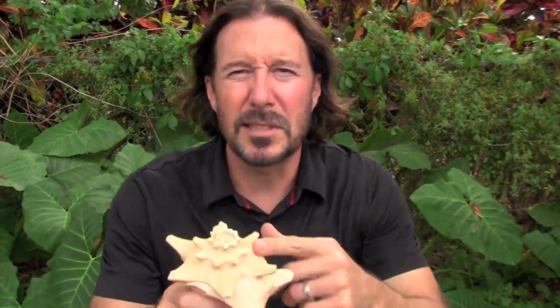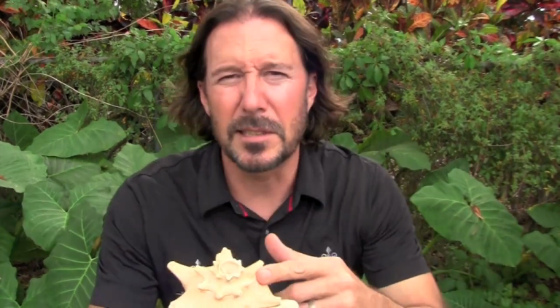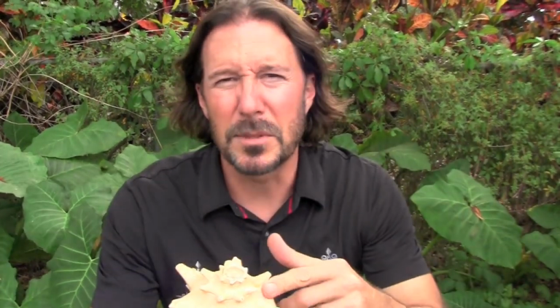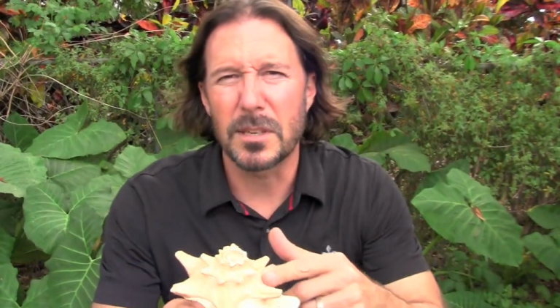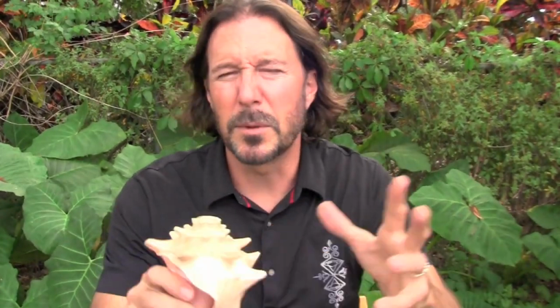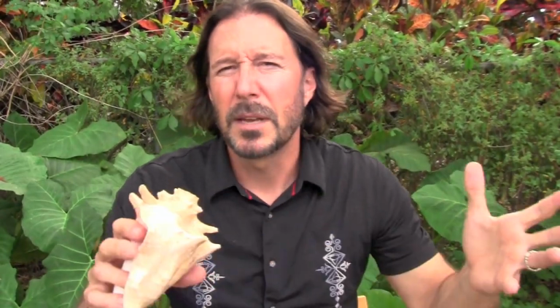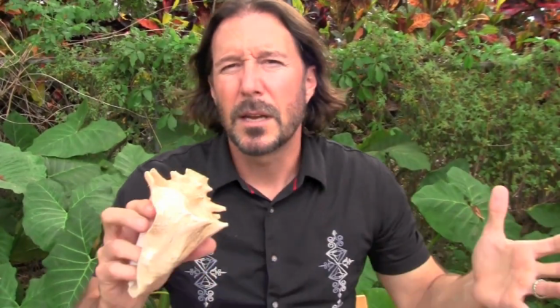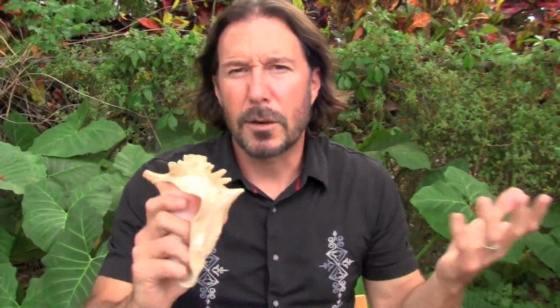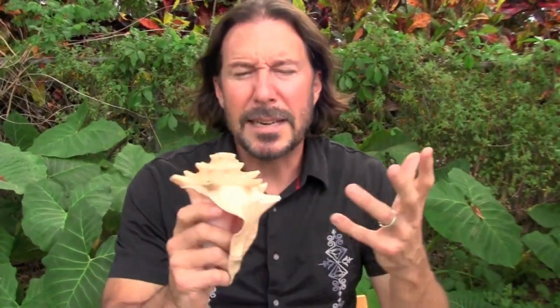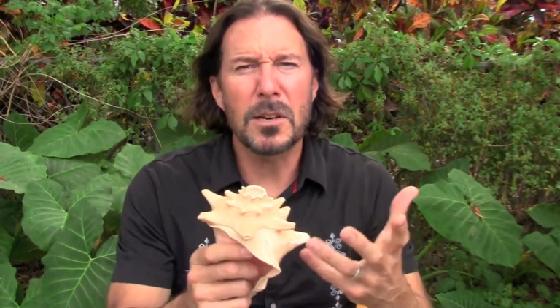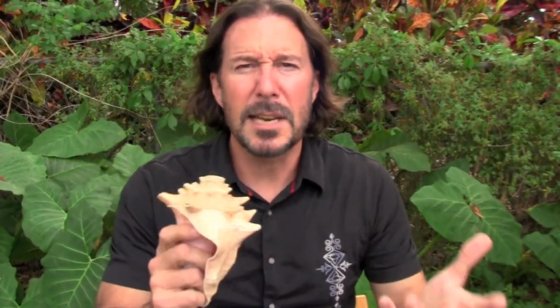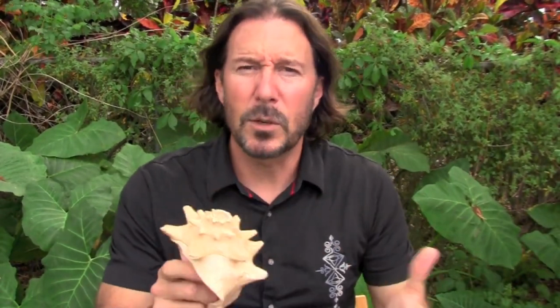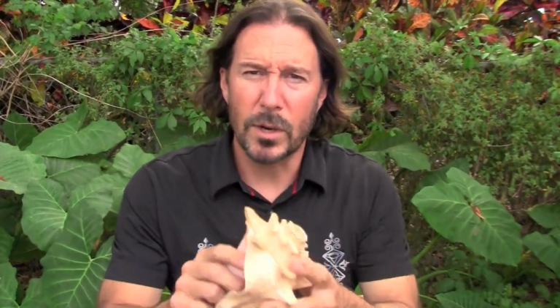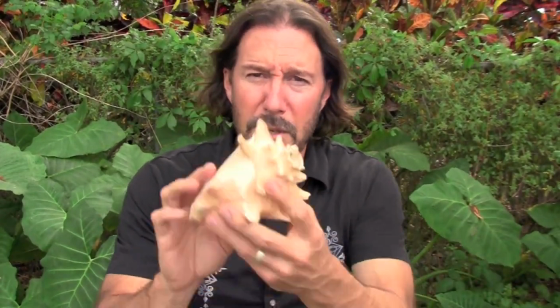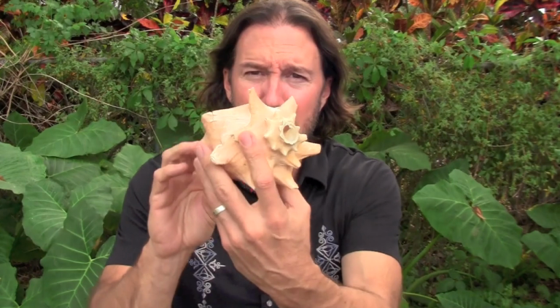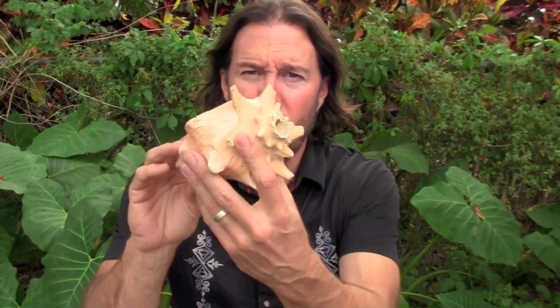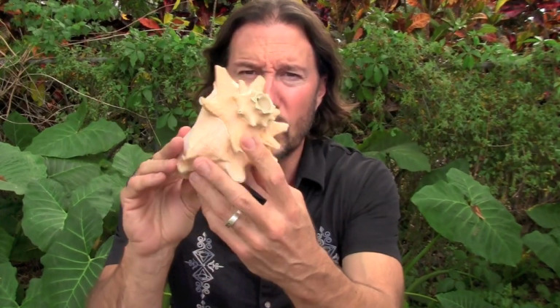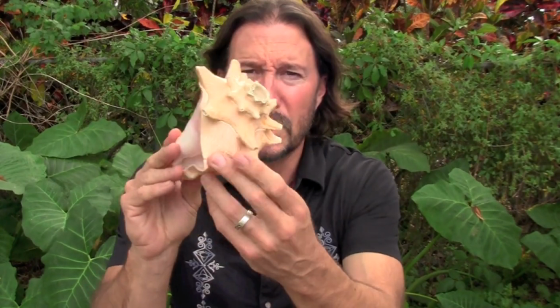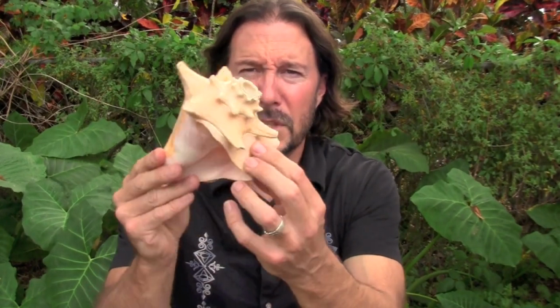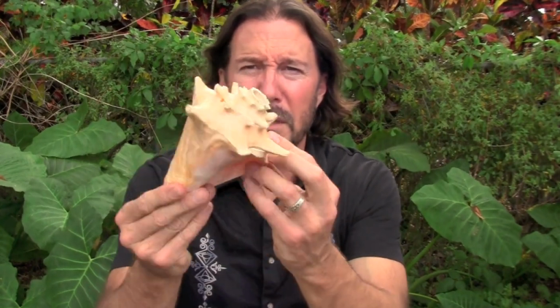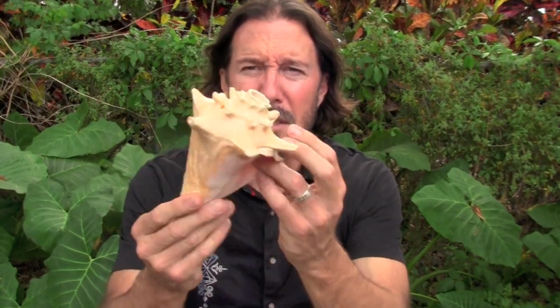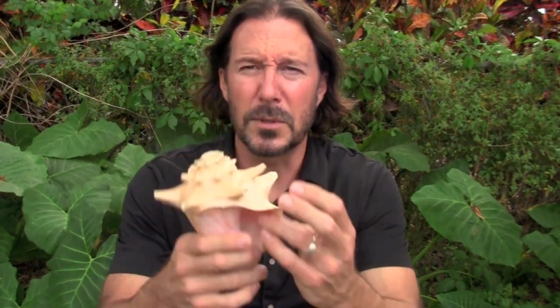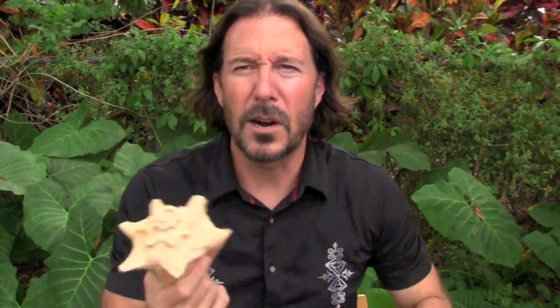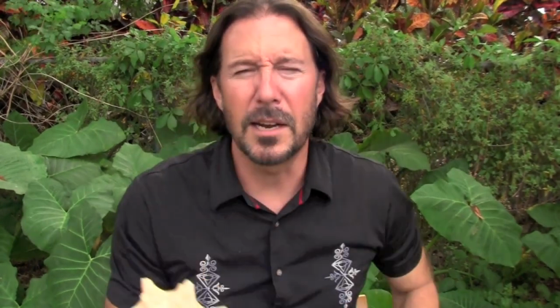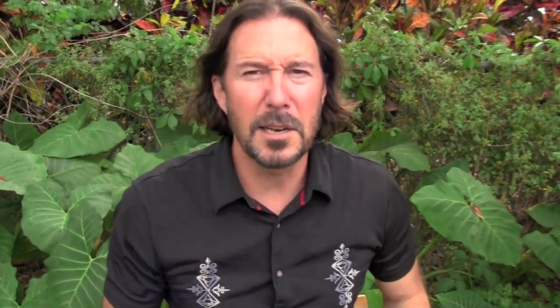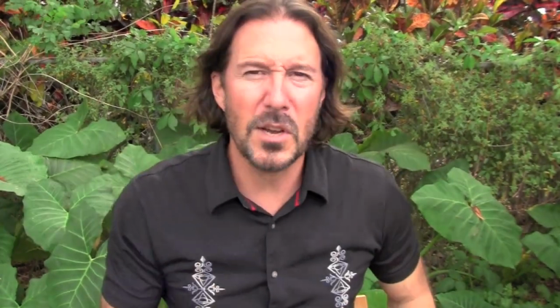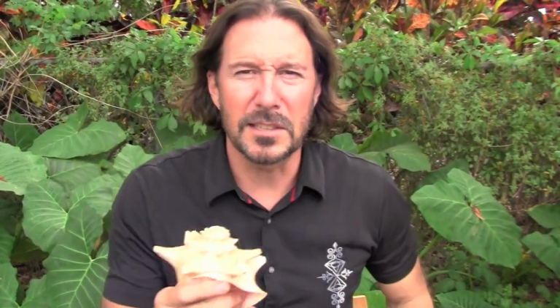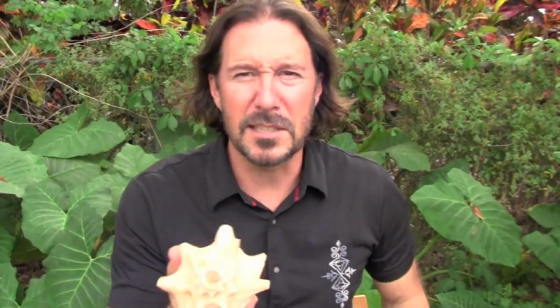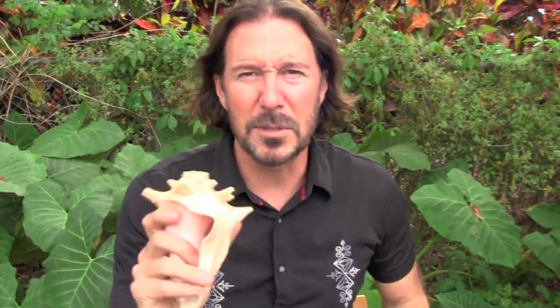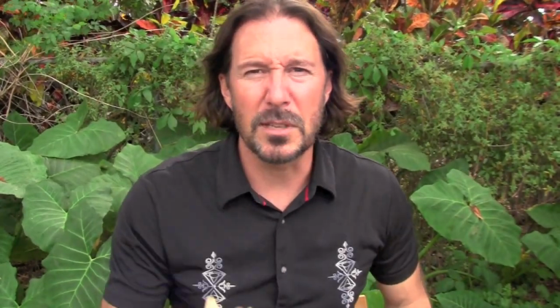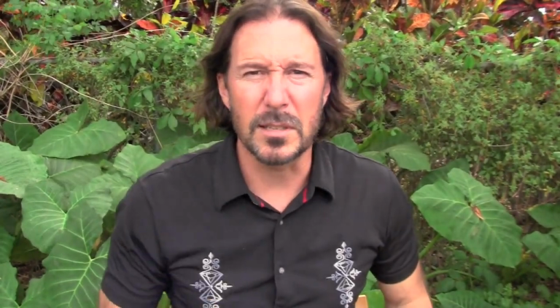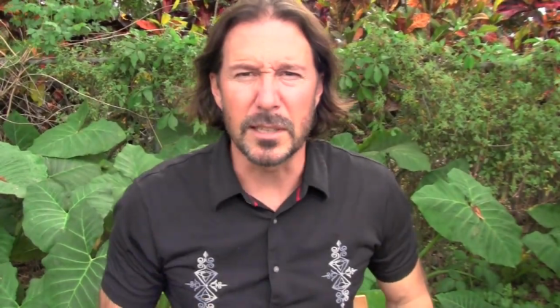You could seal it up, but a cracked conch is not going to work. You need a whole shell like this one. All right, enough talking. Let's demonstrate this thing.